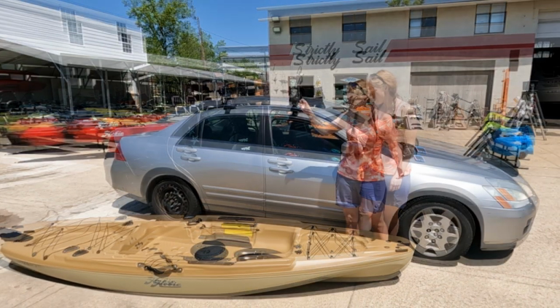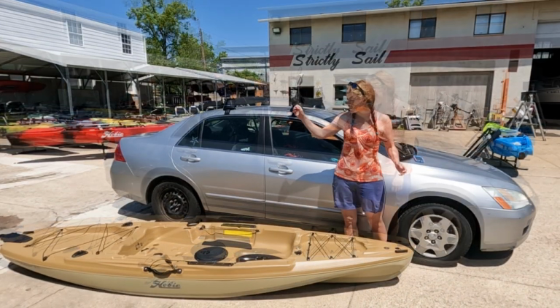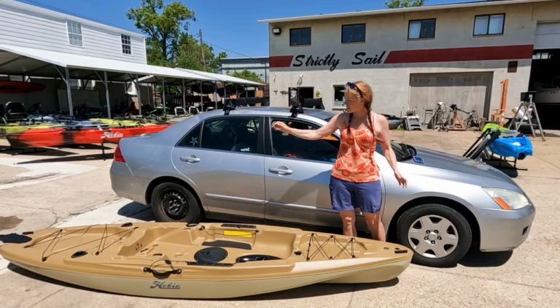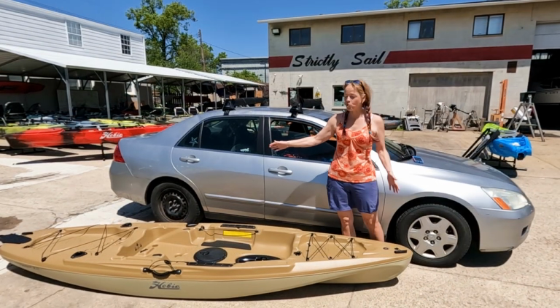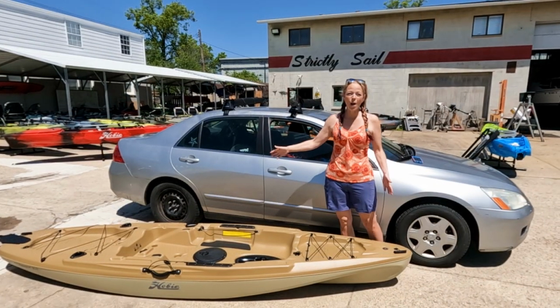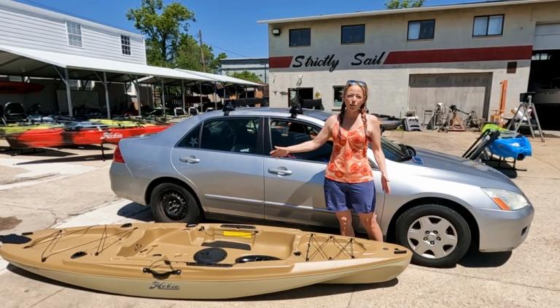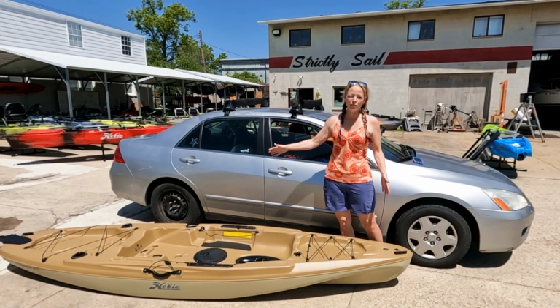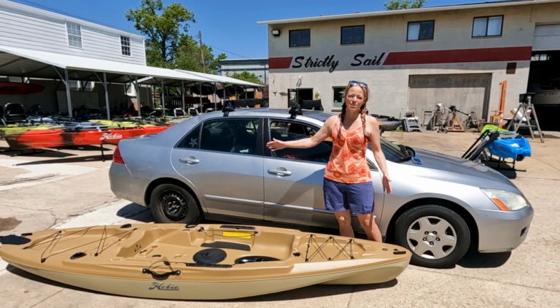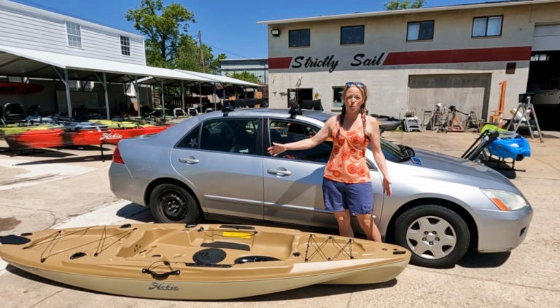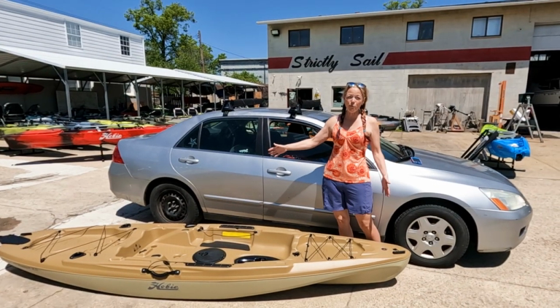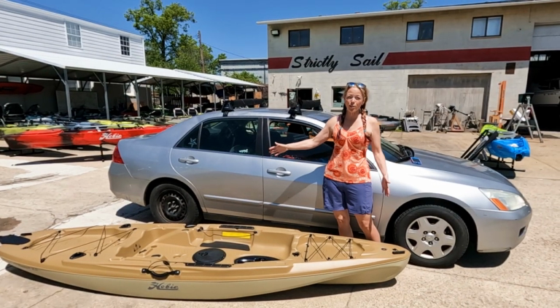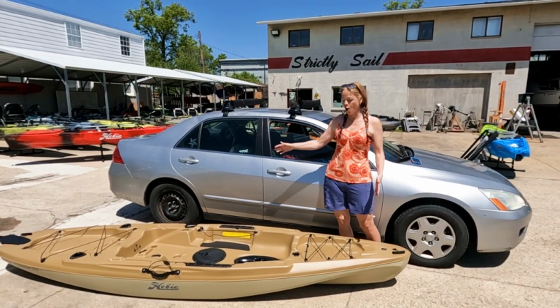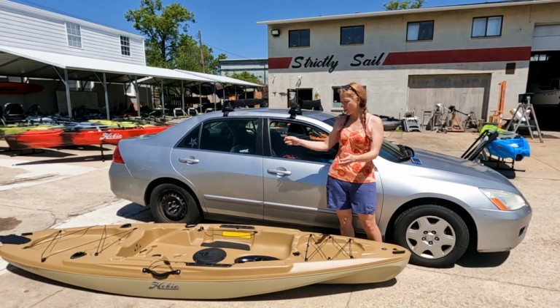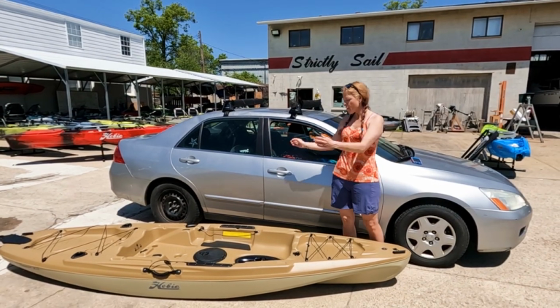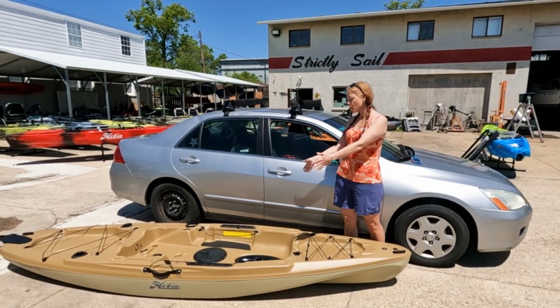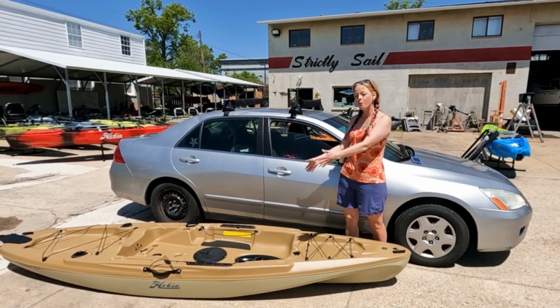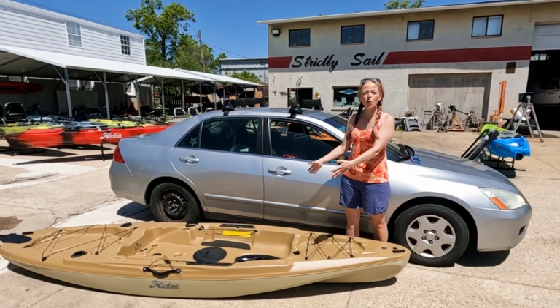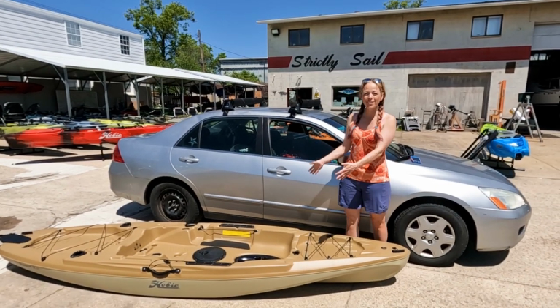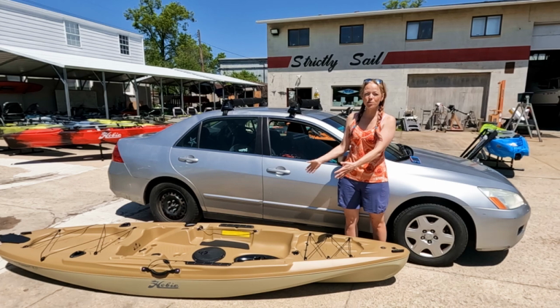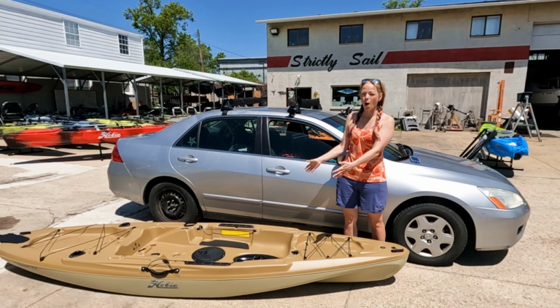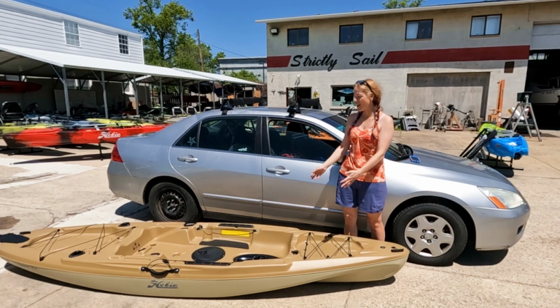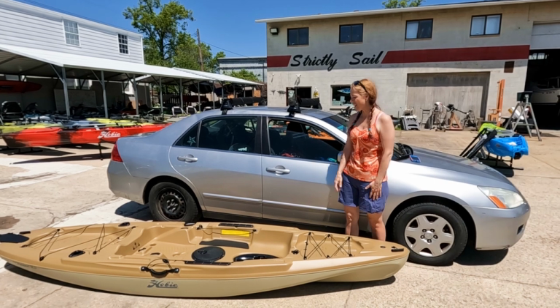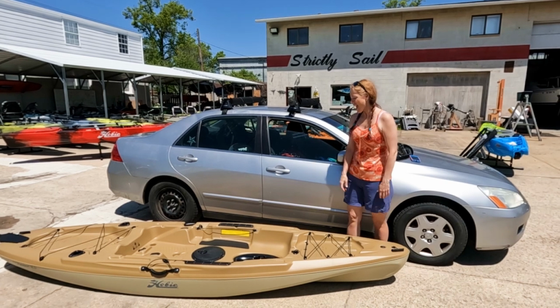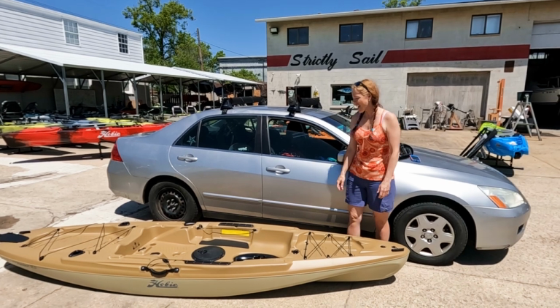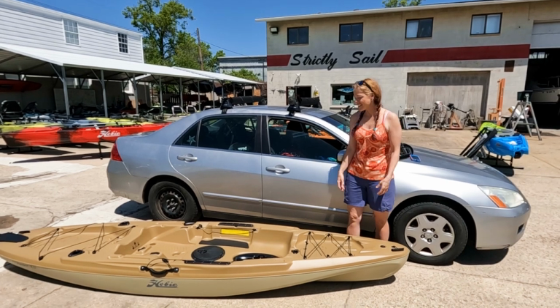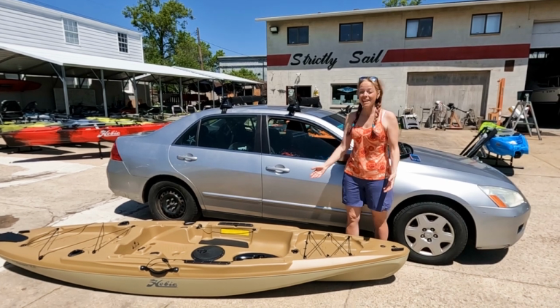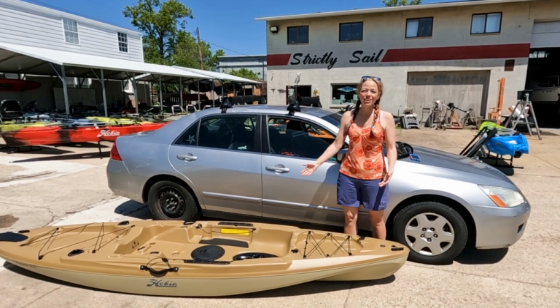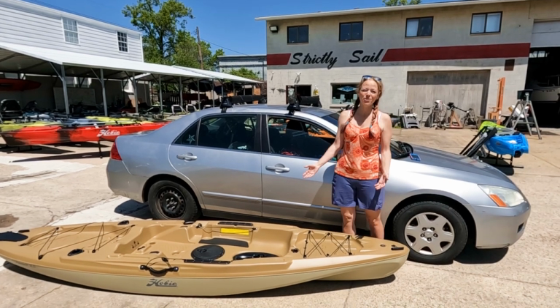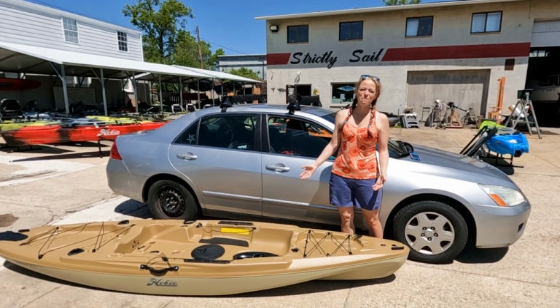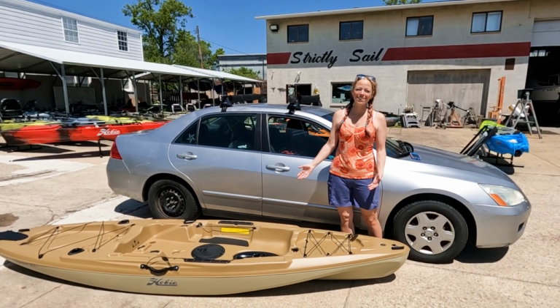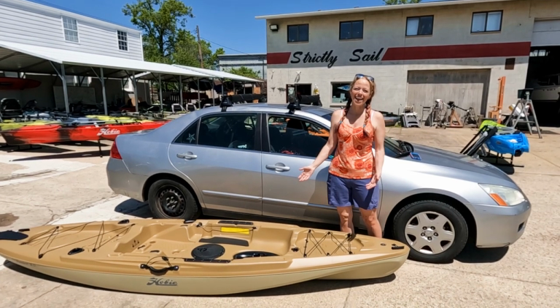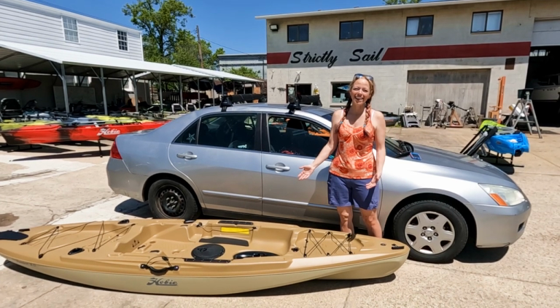This one is the 12 — it's 12 feet long, 34 inches wide, and 73 pounds naked.